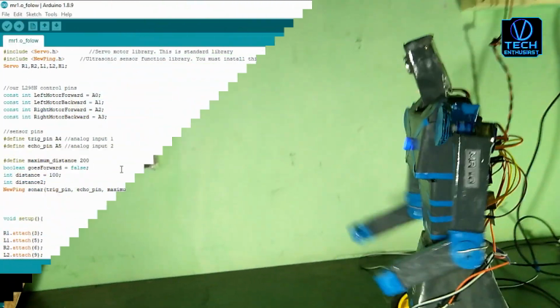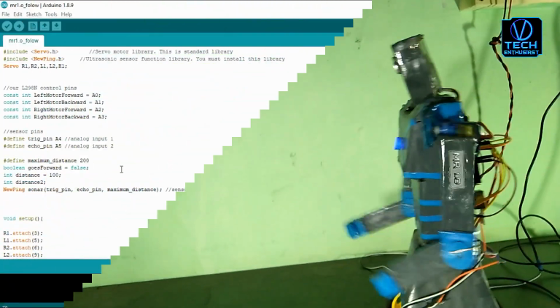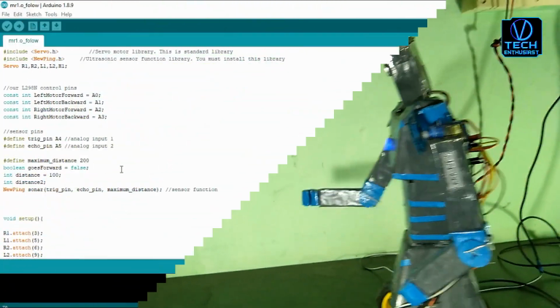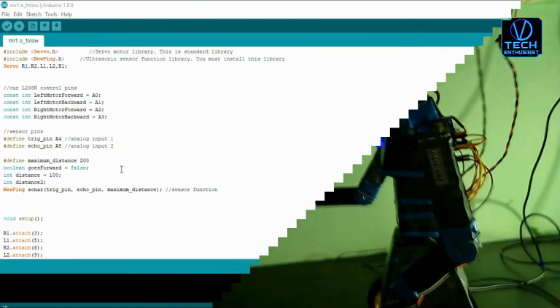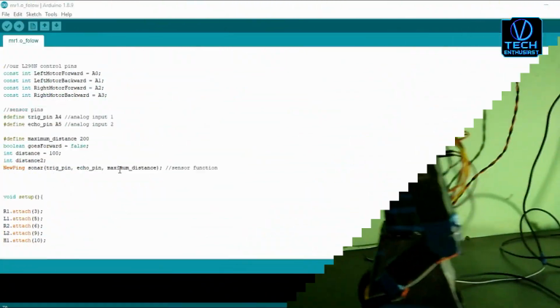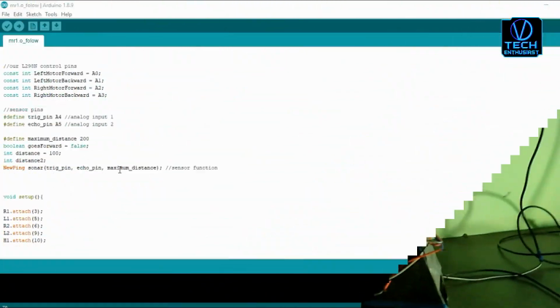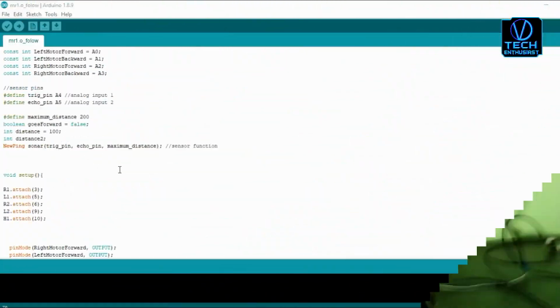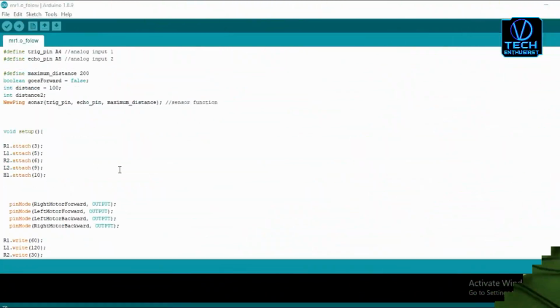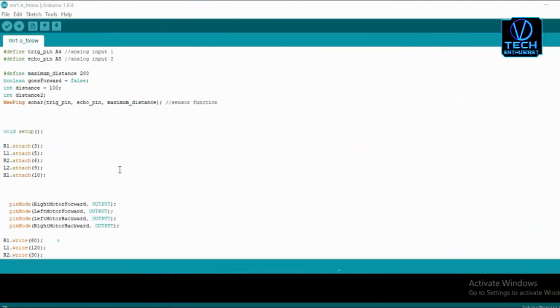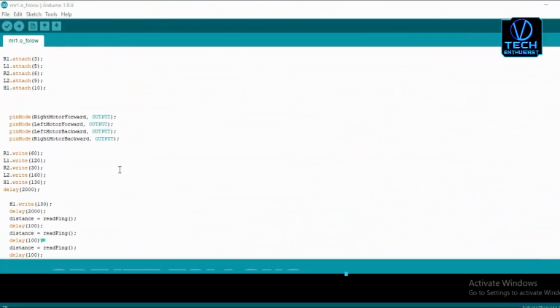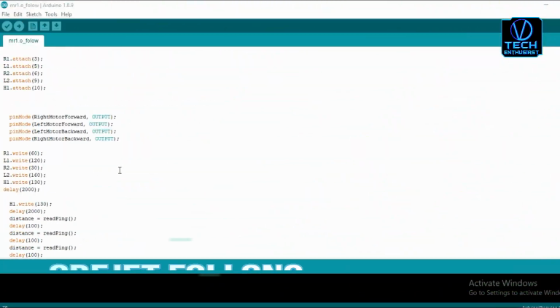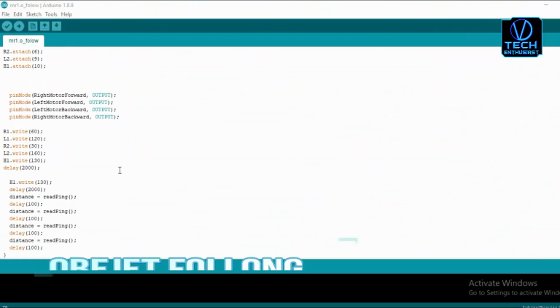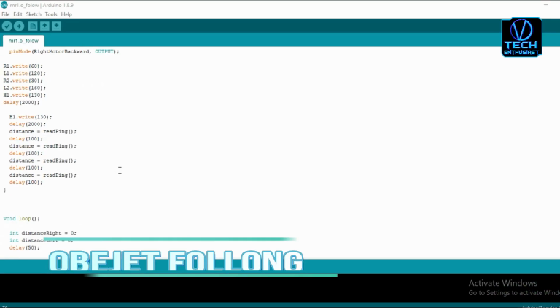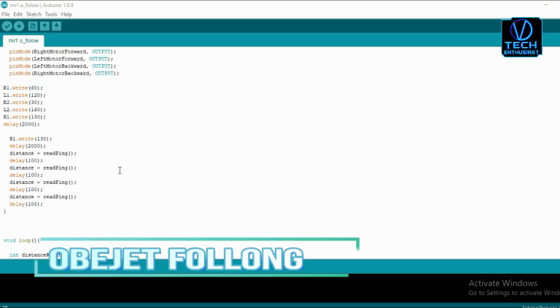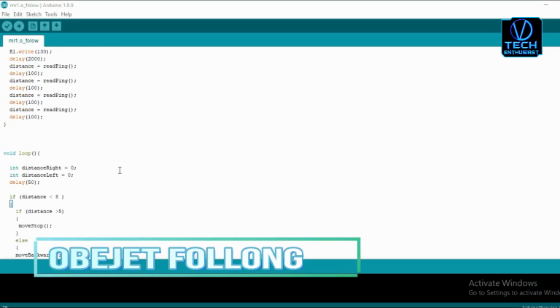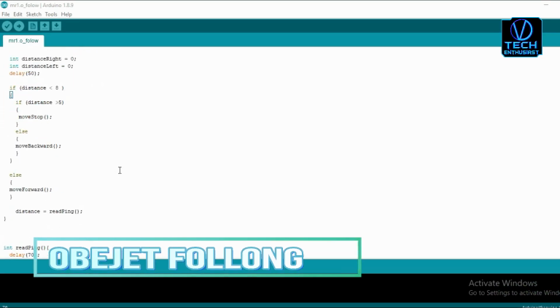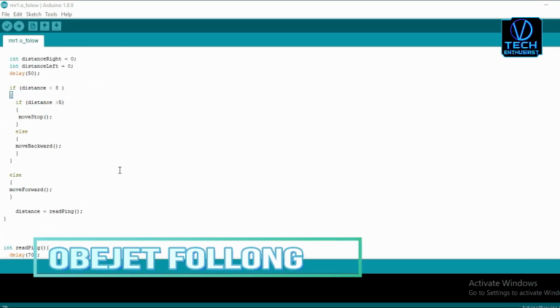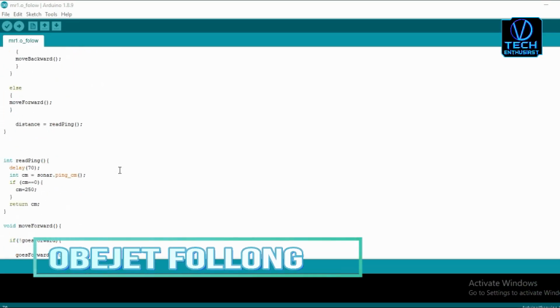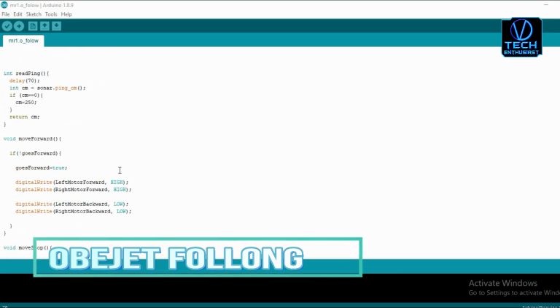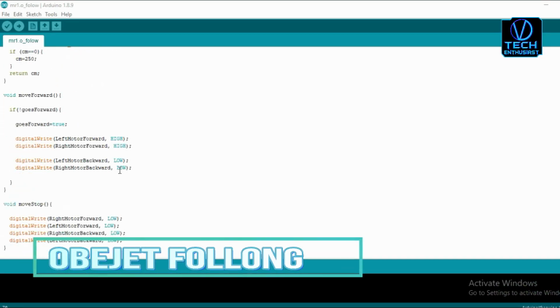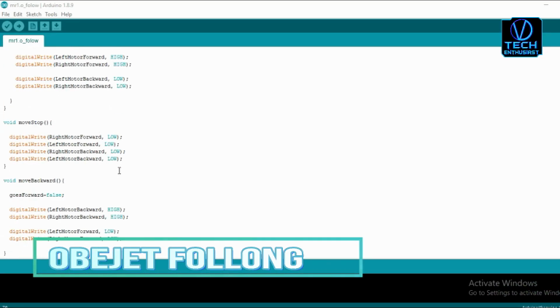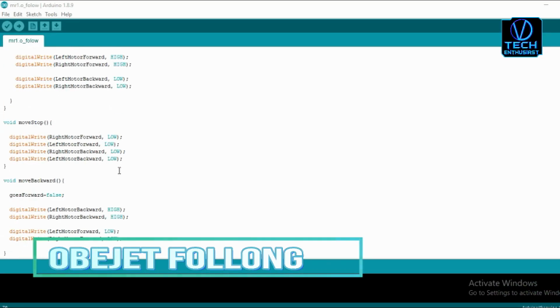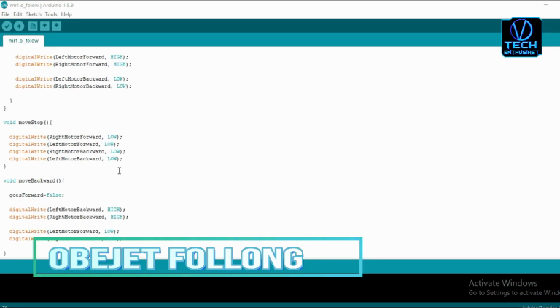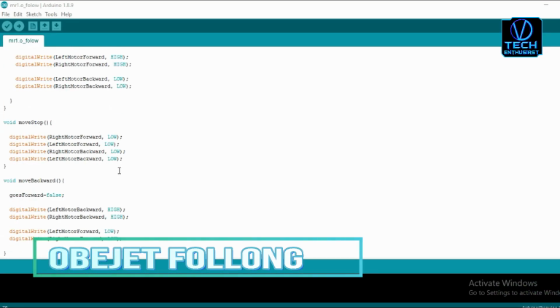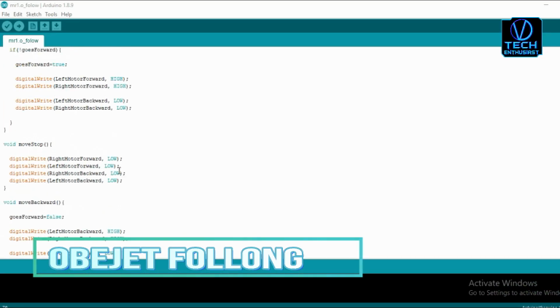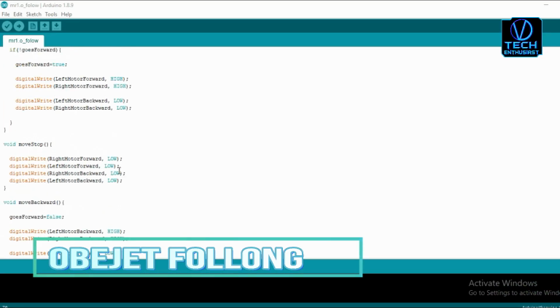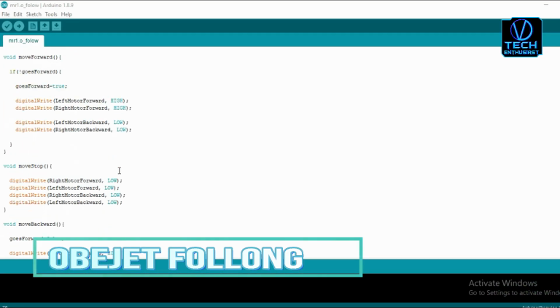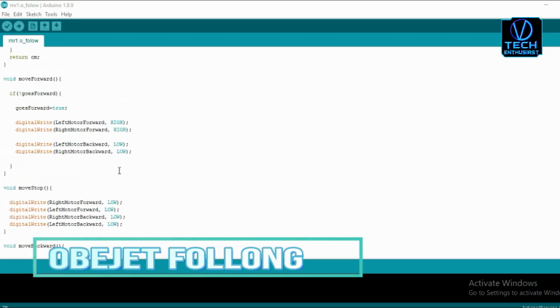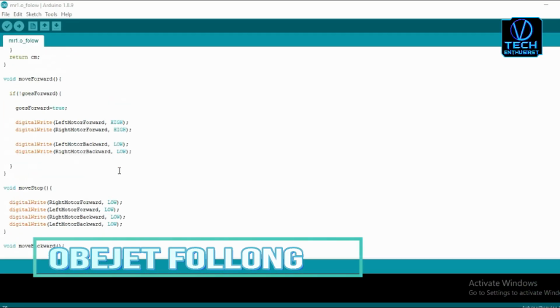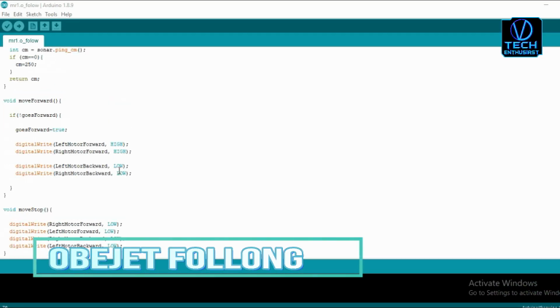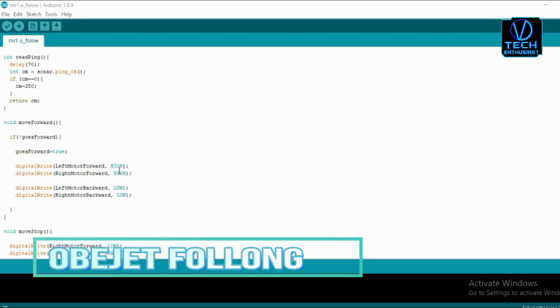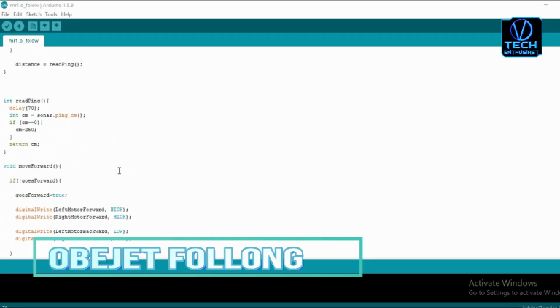Now, let's see what we're seeing in Object Following Robot.